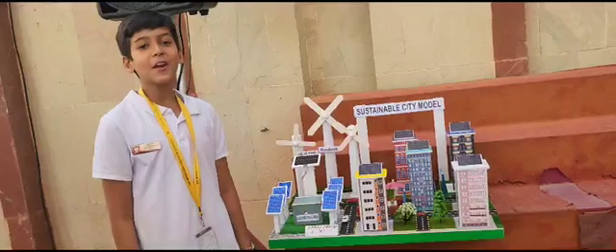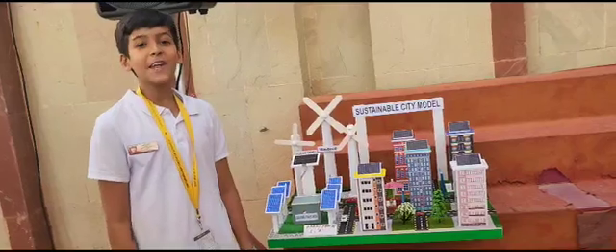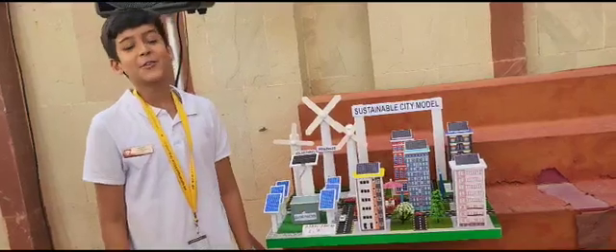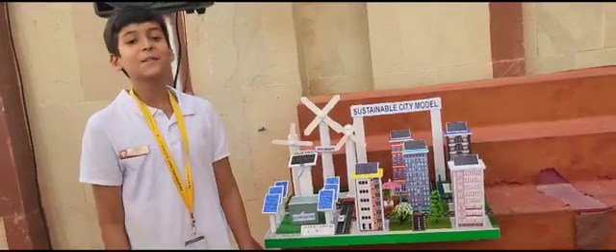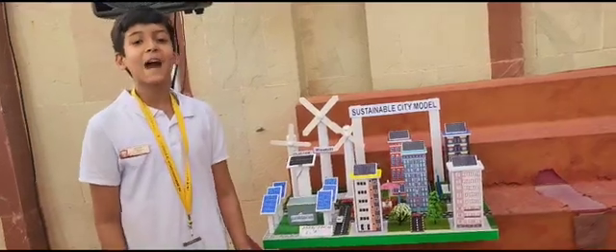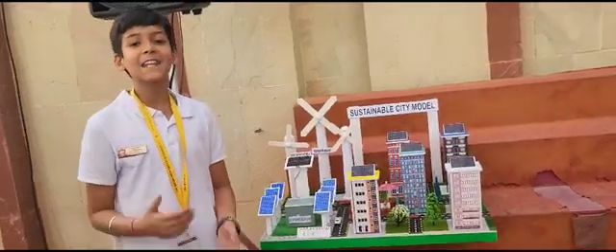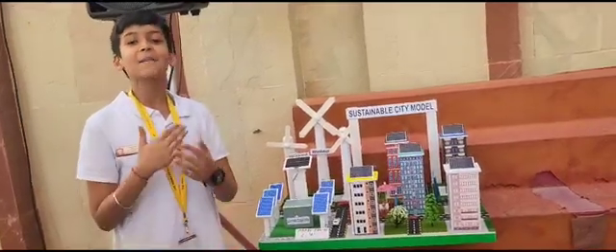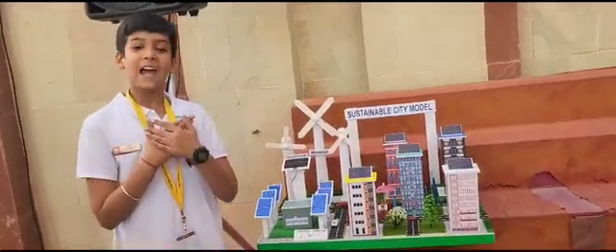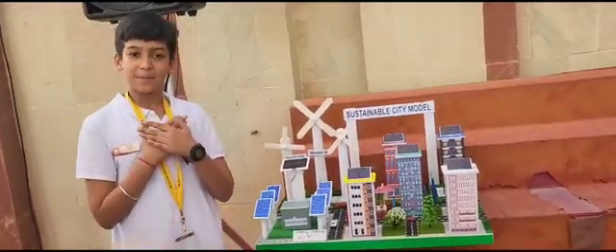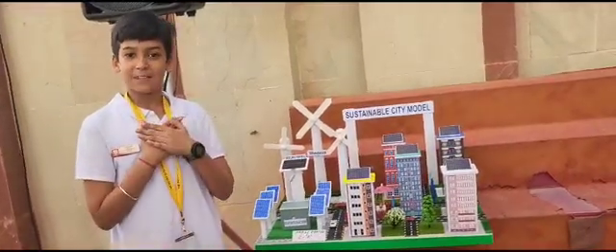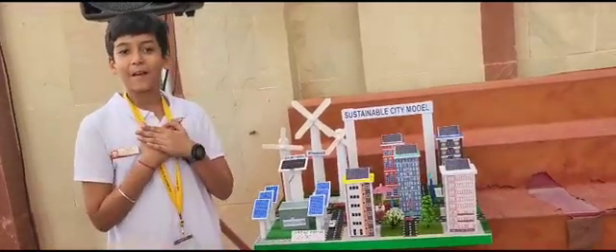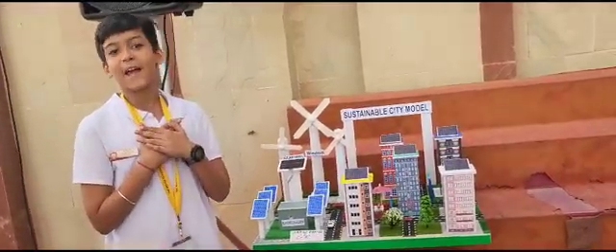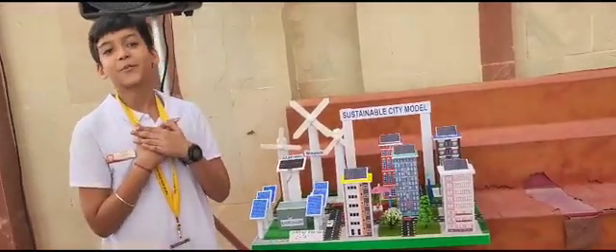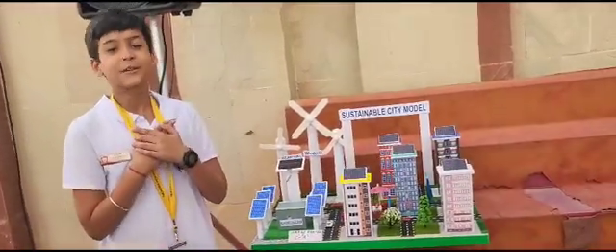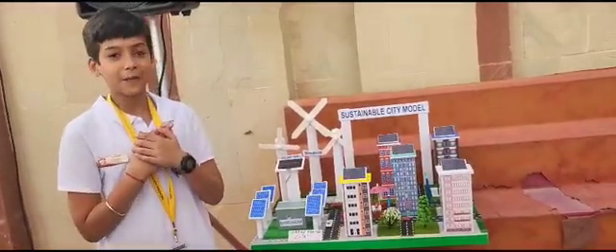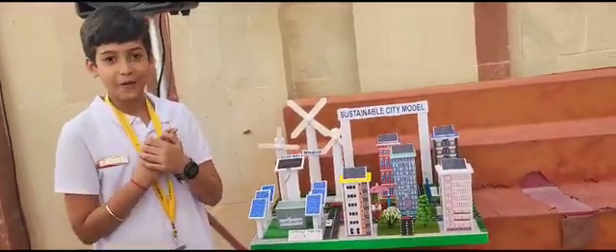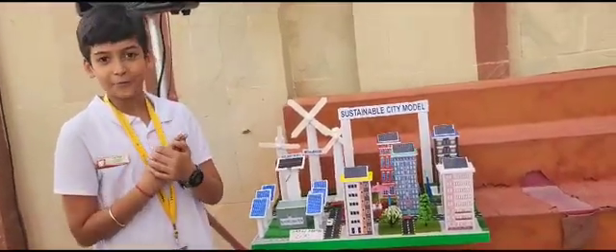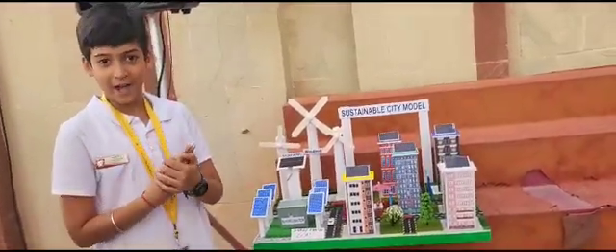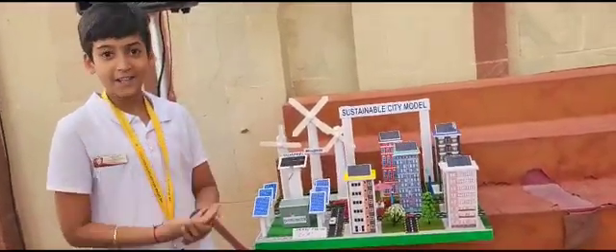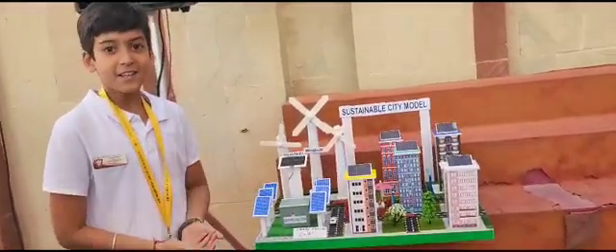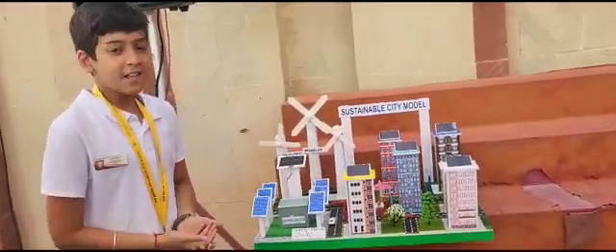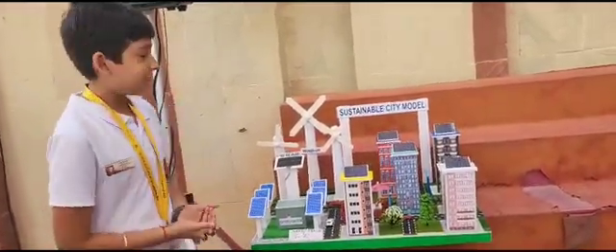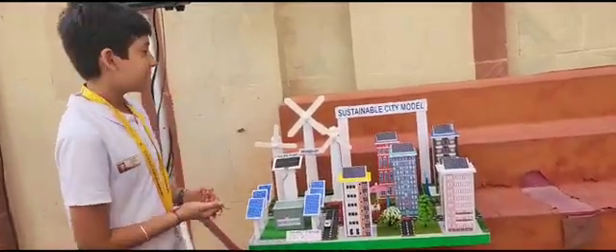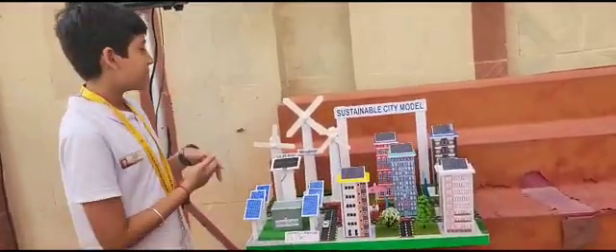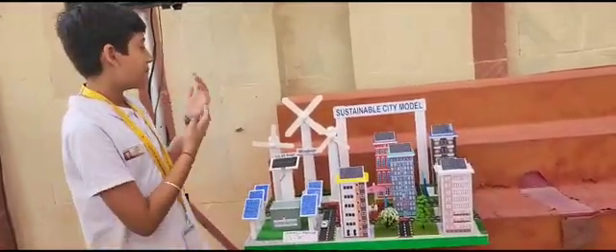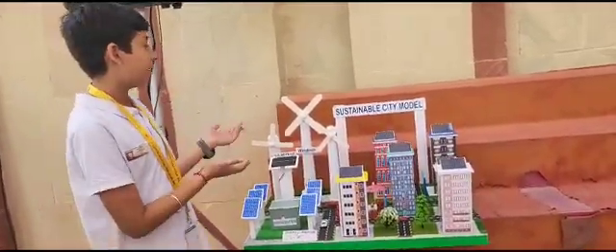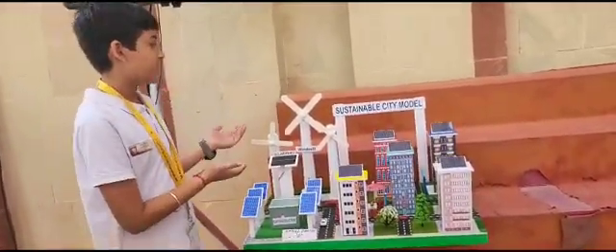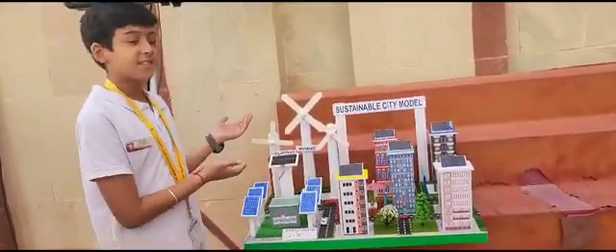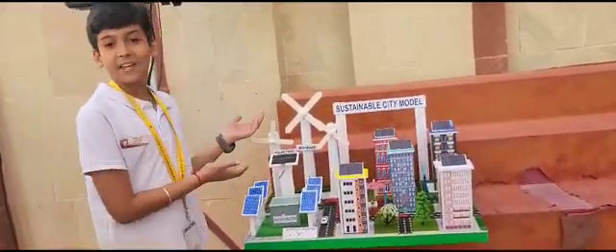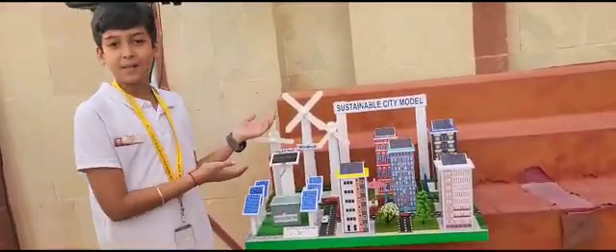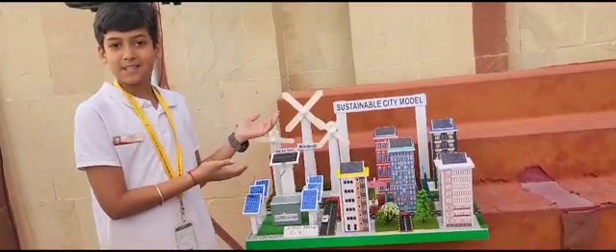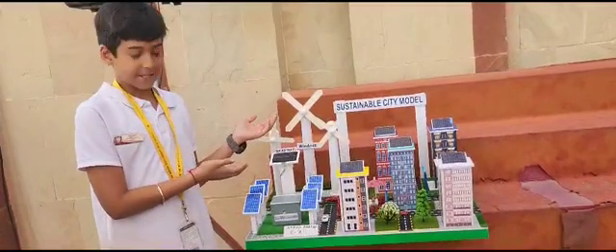Good morning everyone, my name is Arapatab and I am from Green Baywar. This is my model of a sustainable city.